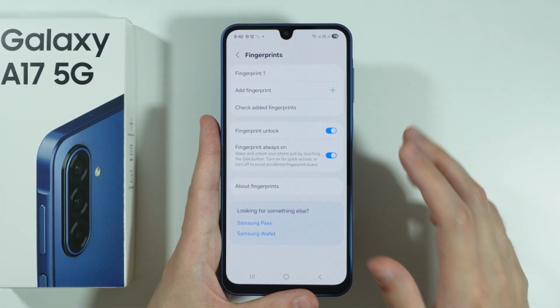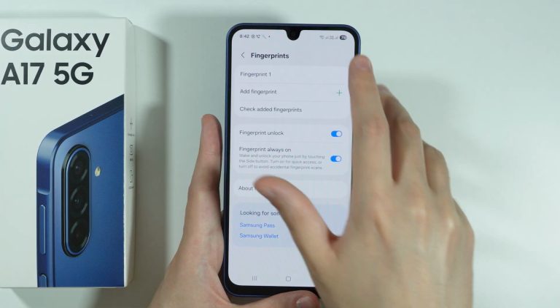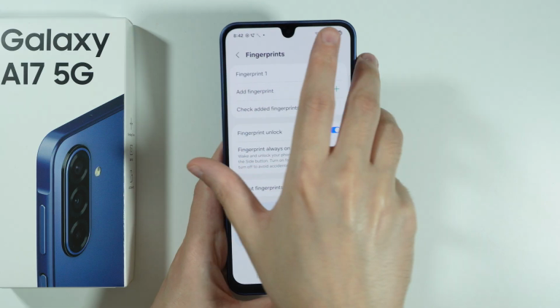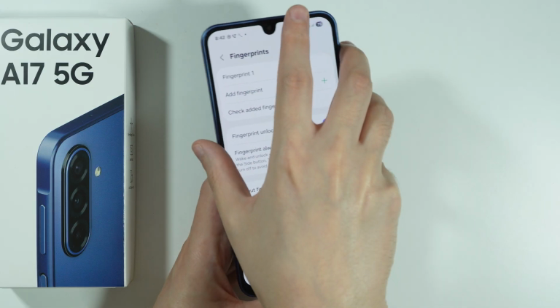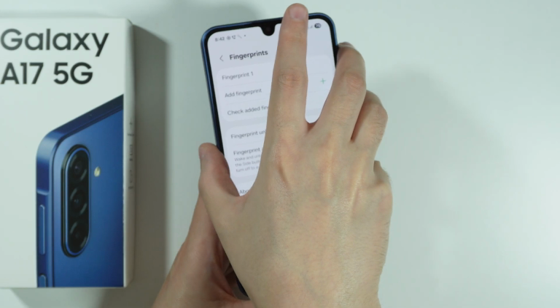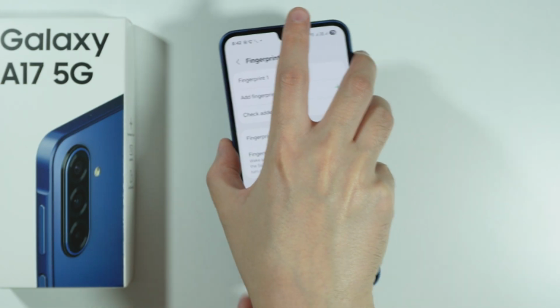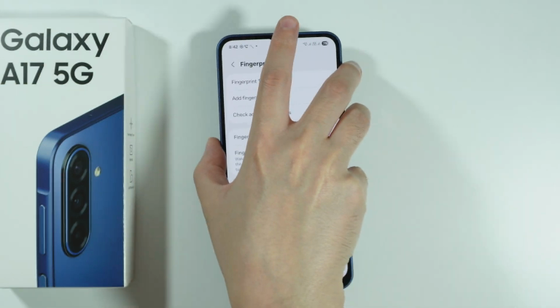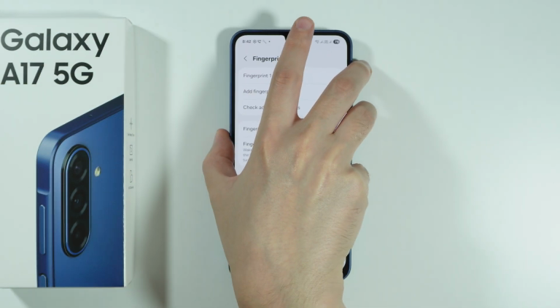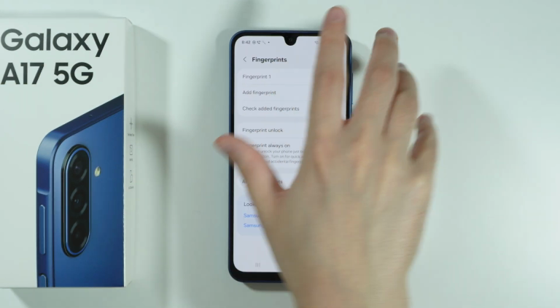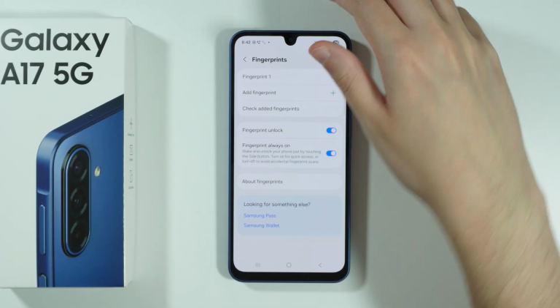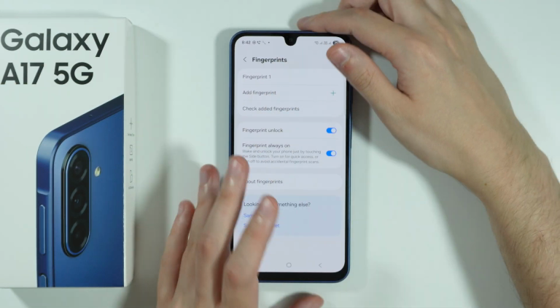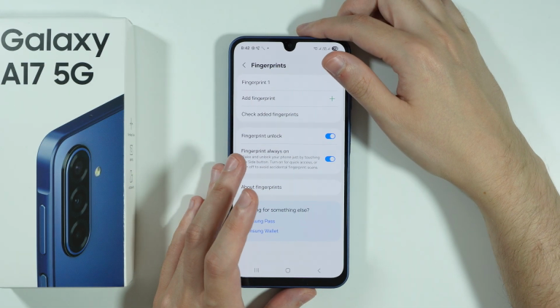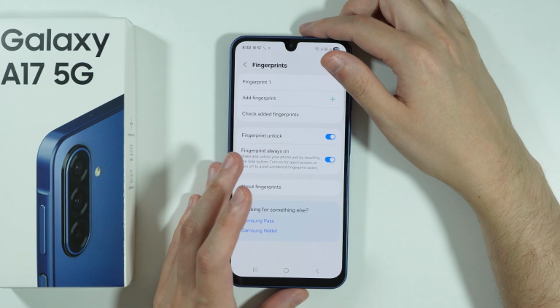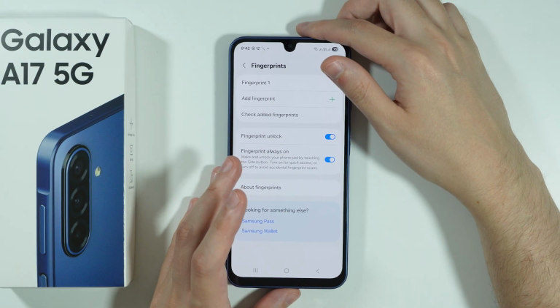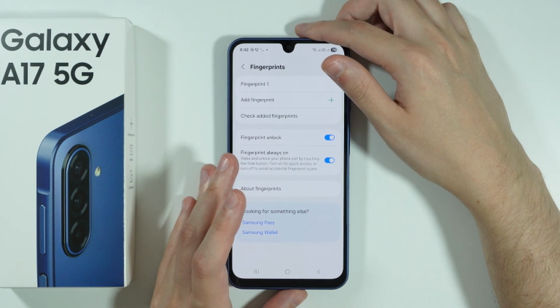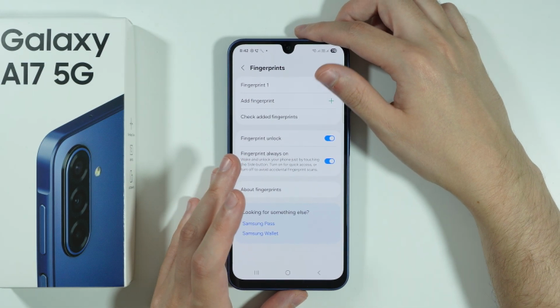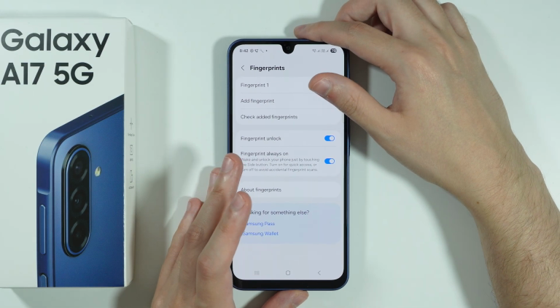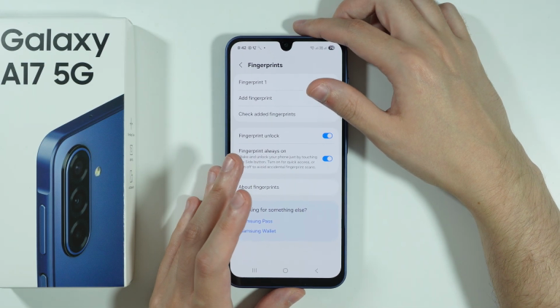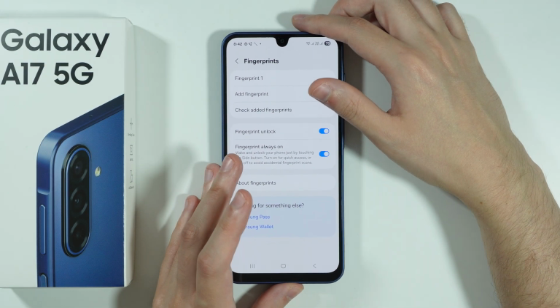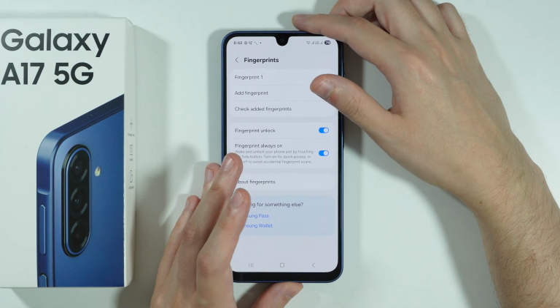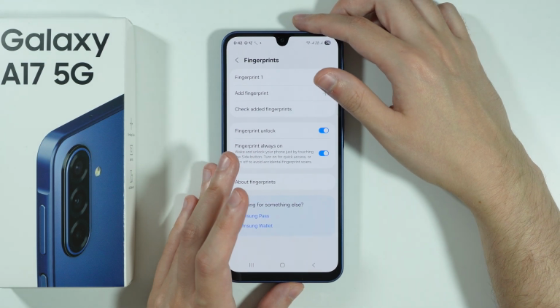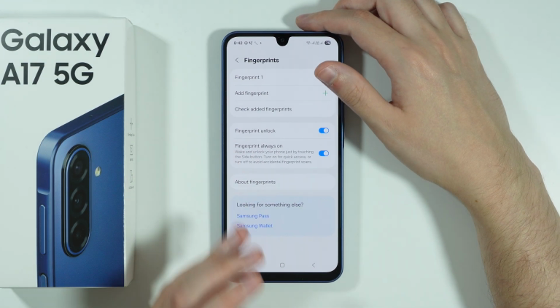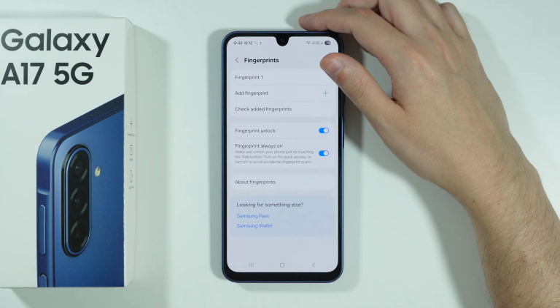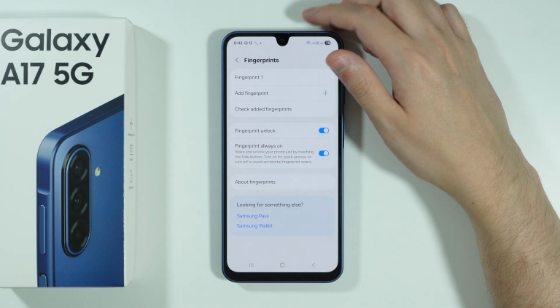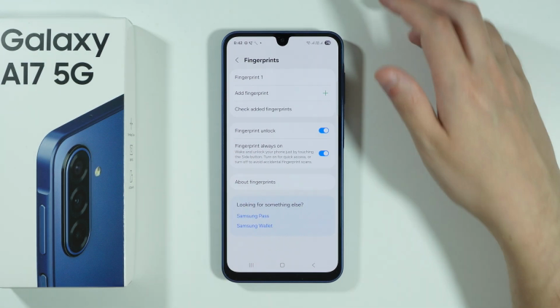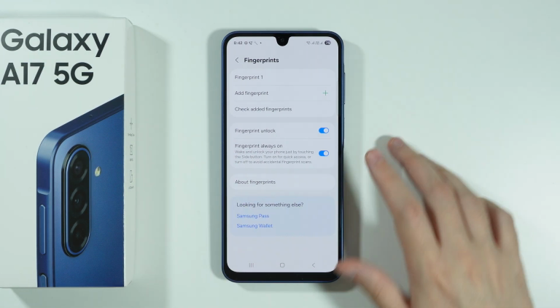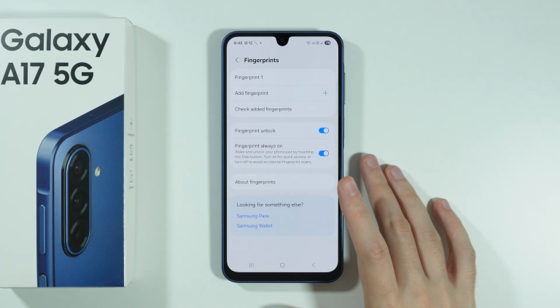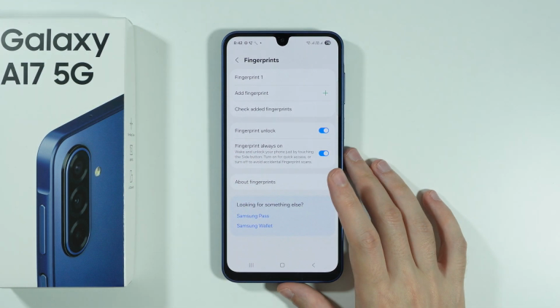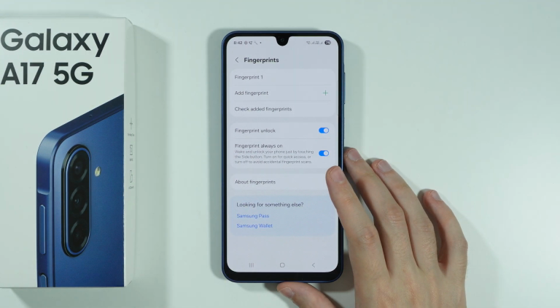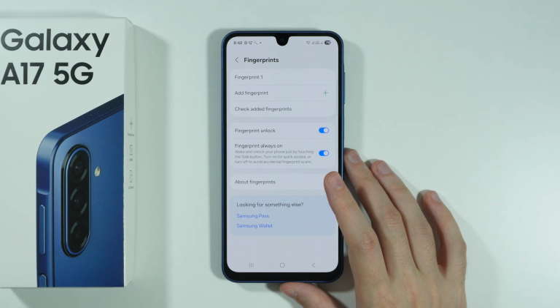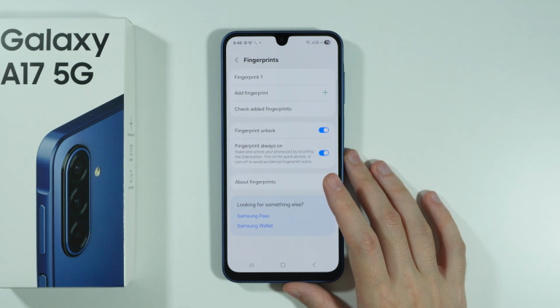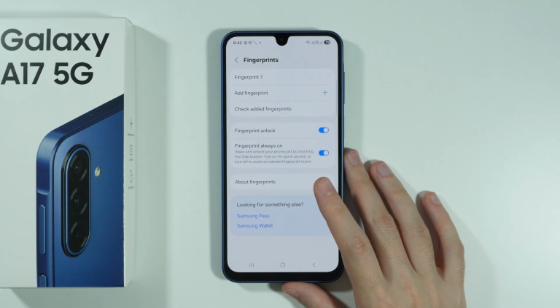Then we have the Fingerprint Settings. You can go ahead and check them out in case you need to. And that's it.